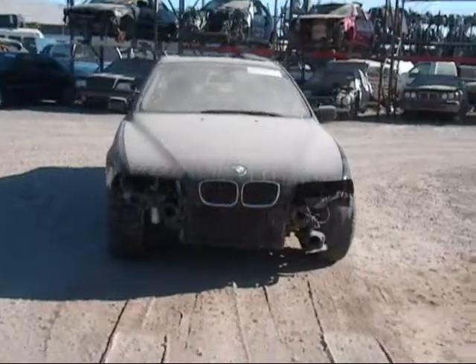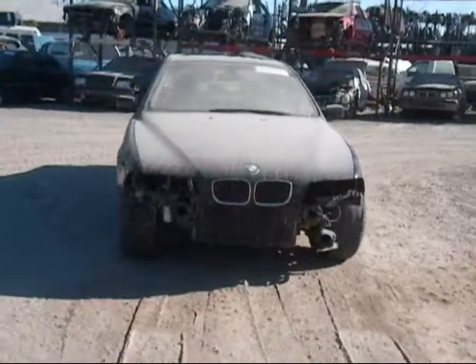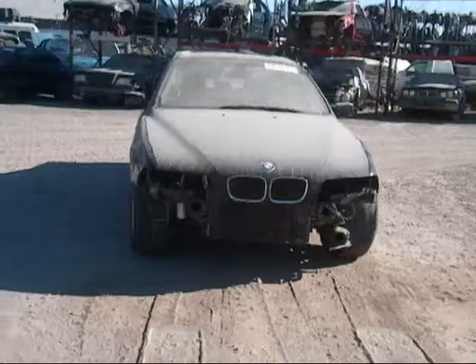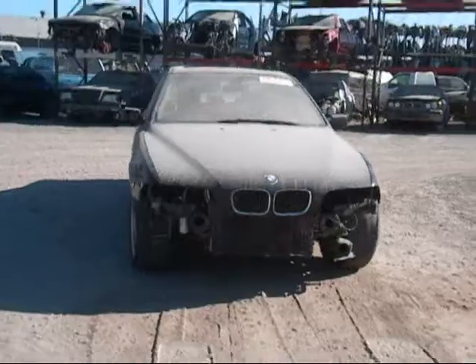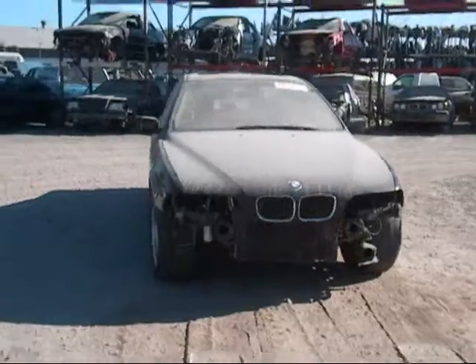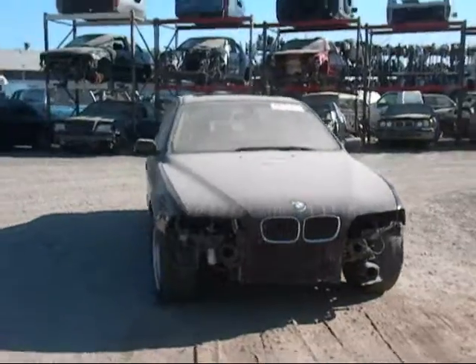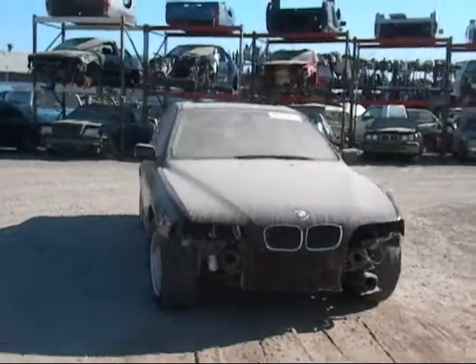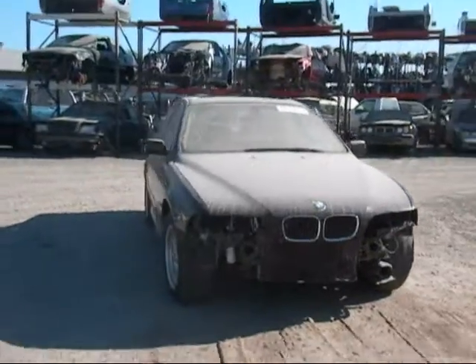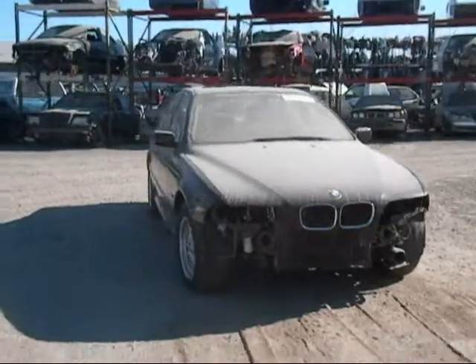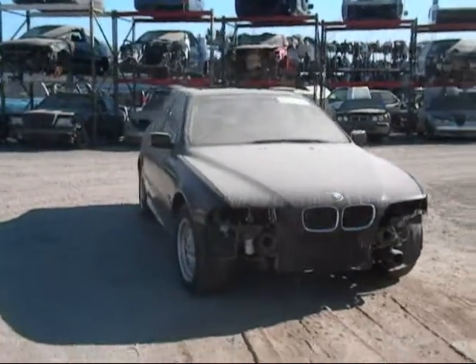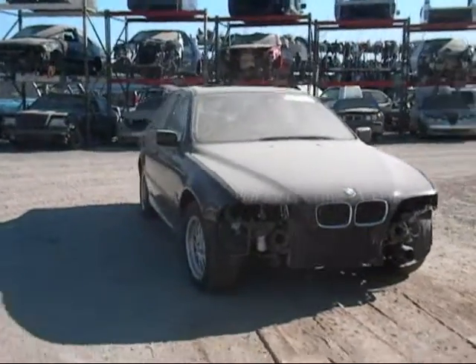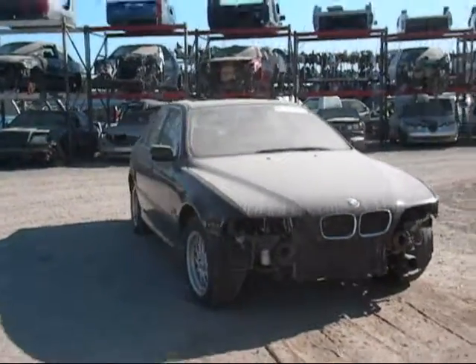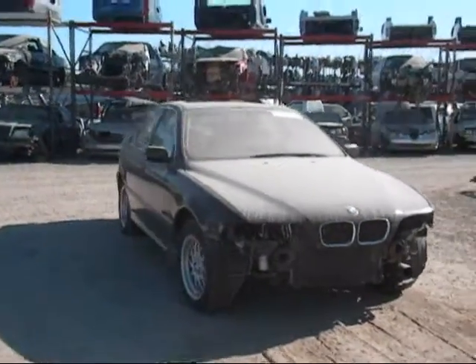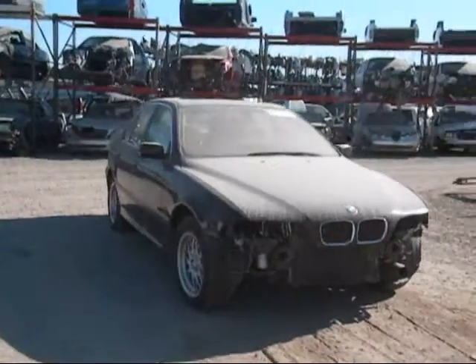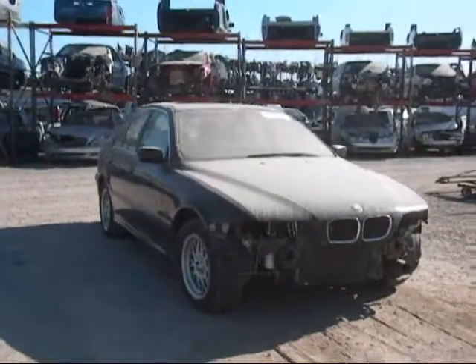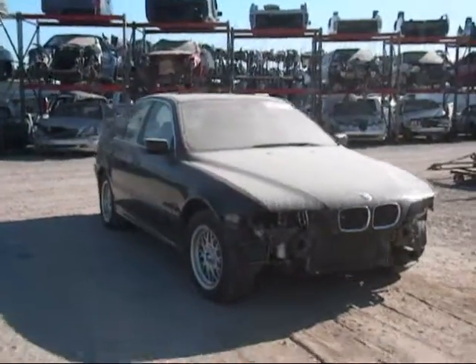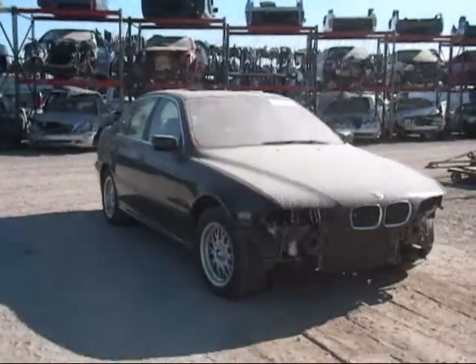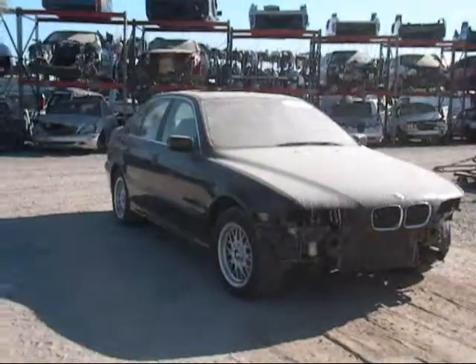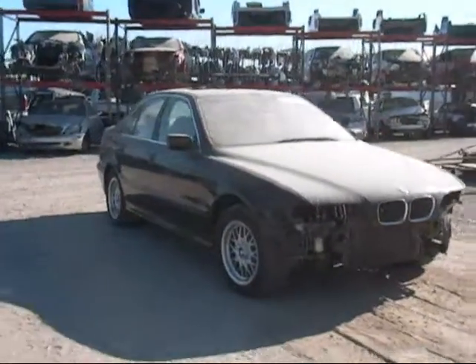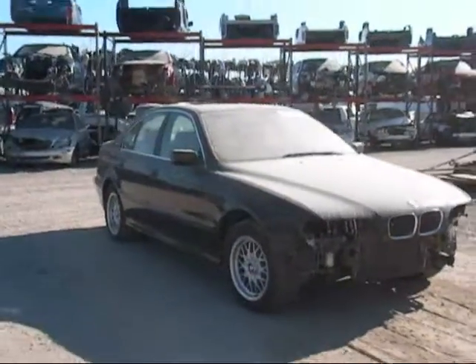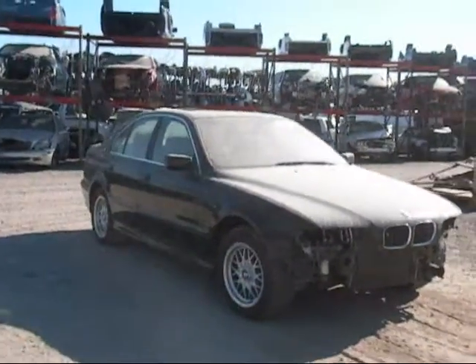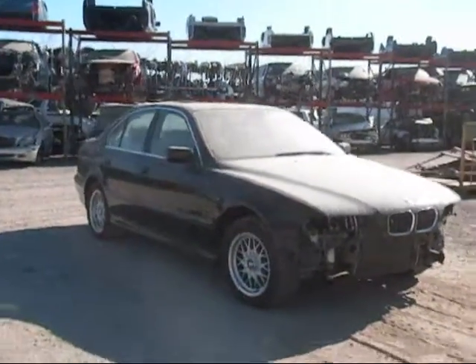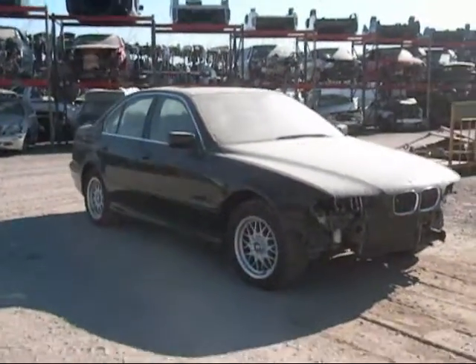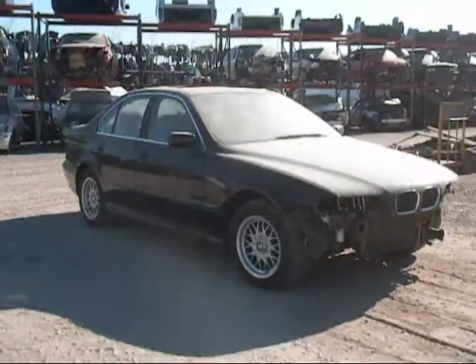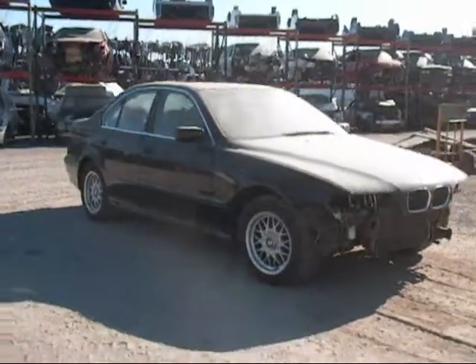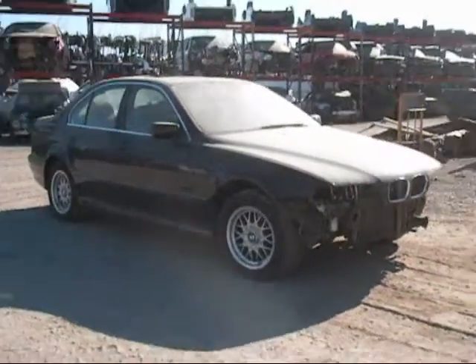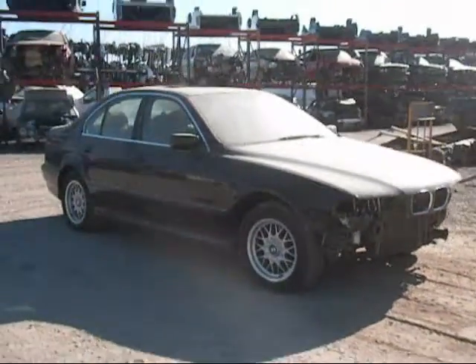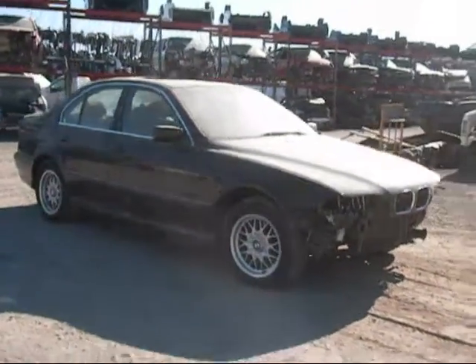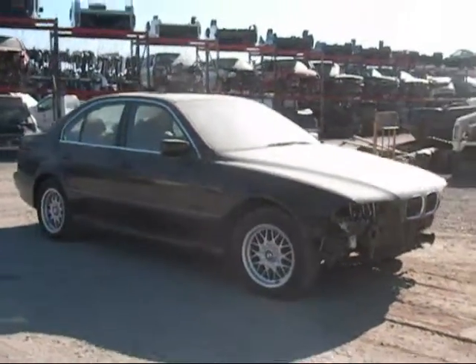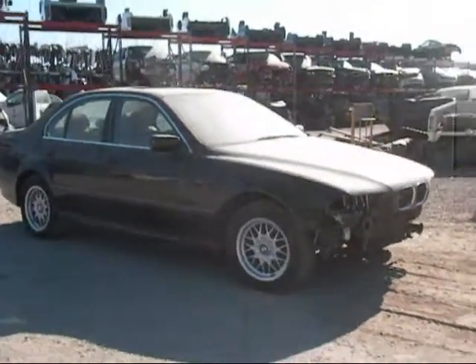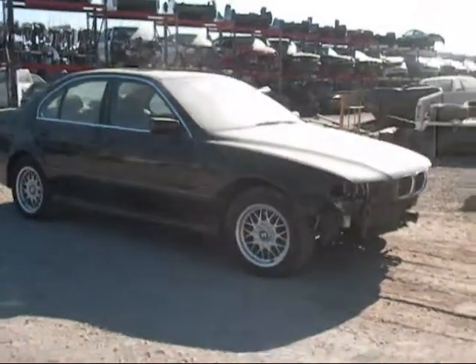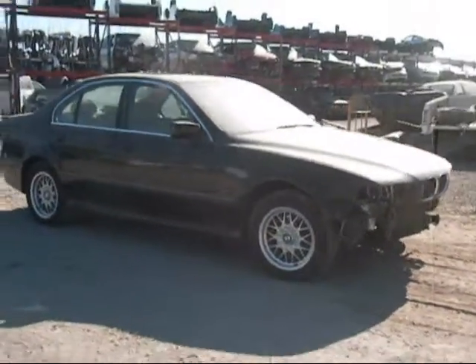Welcome to Fresno Silver Star Recycling. Today we have a 2000 BMW 528i.